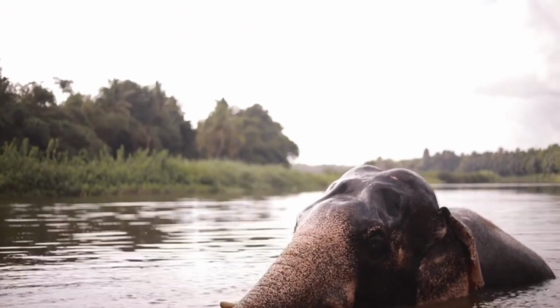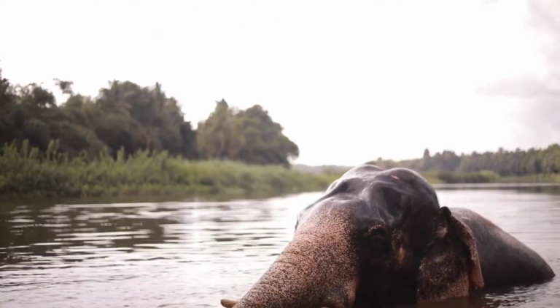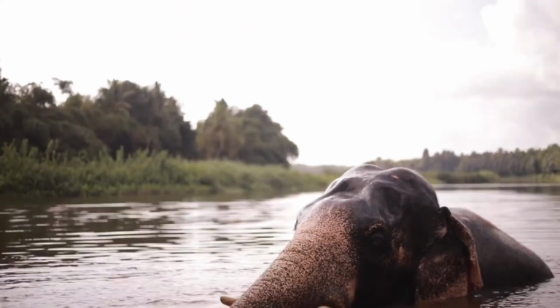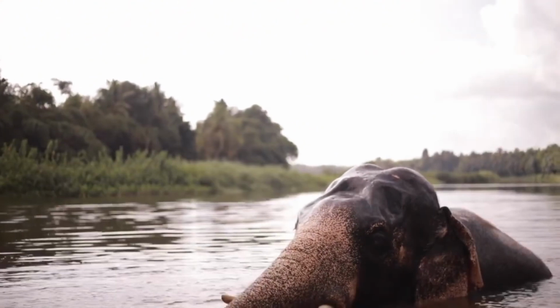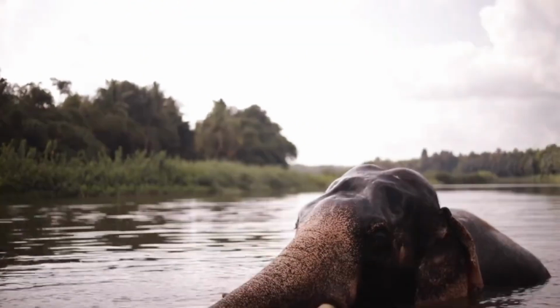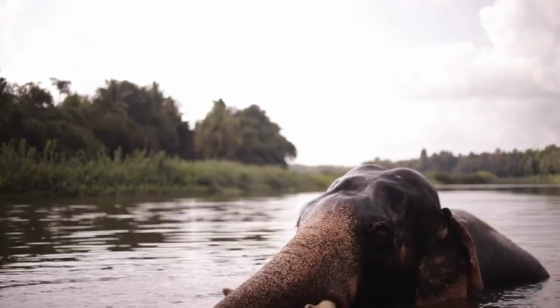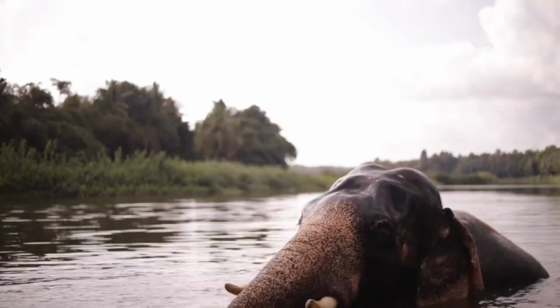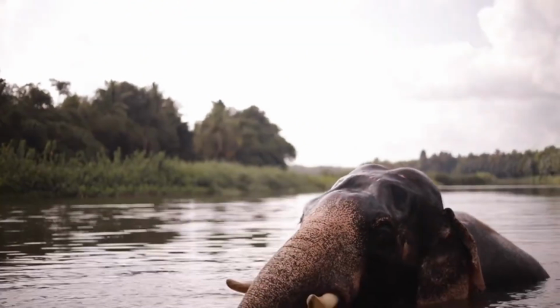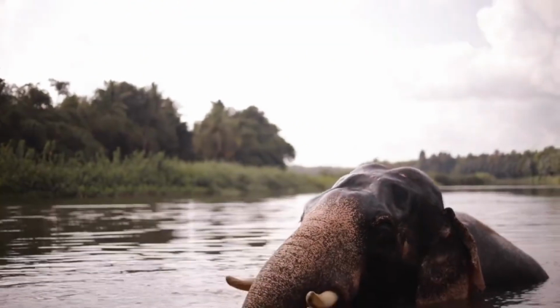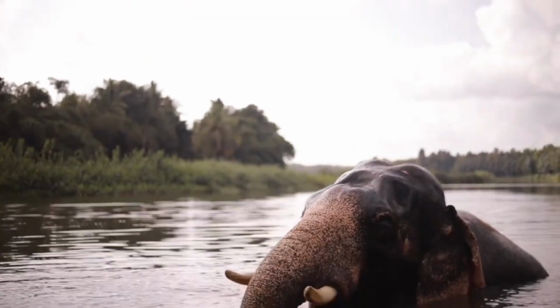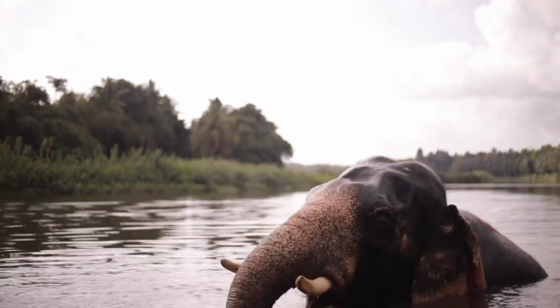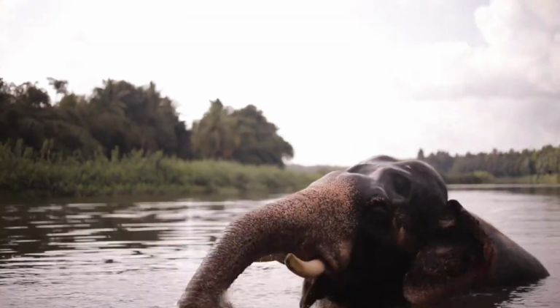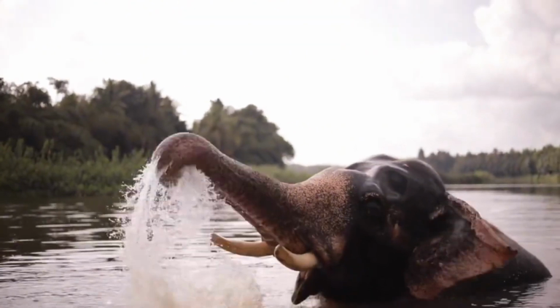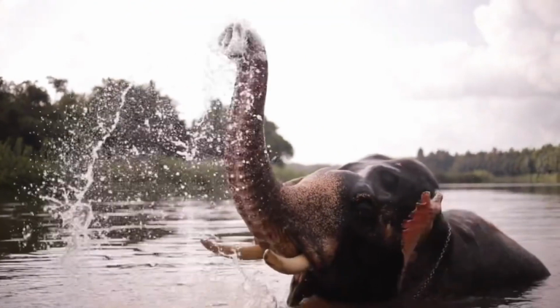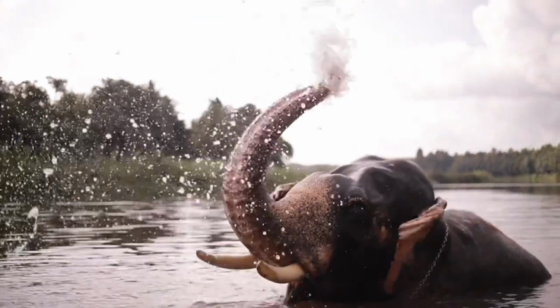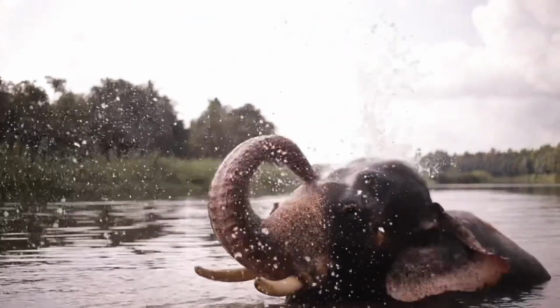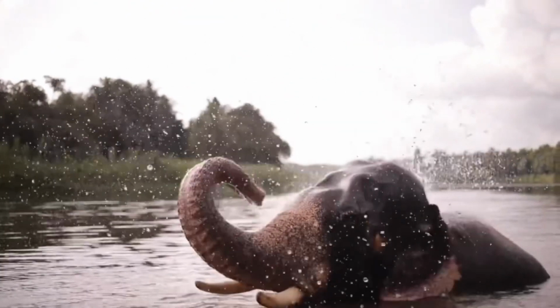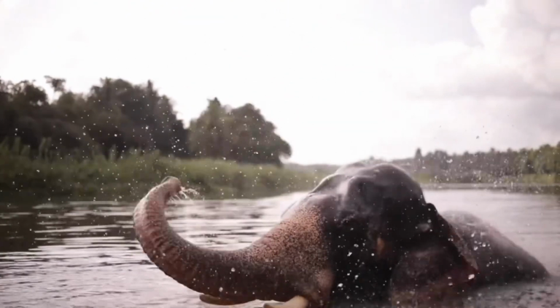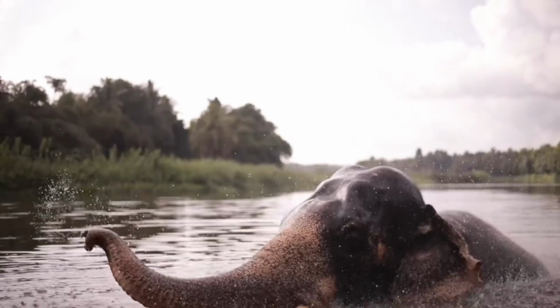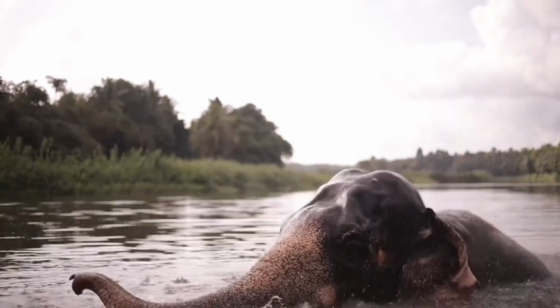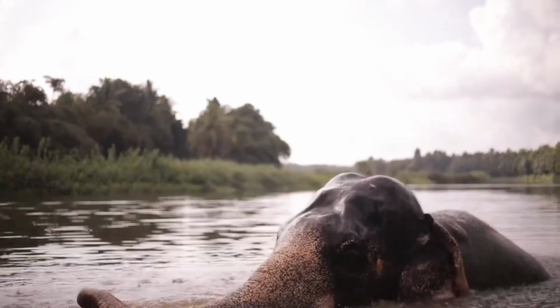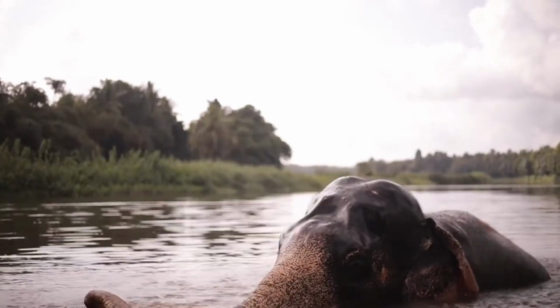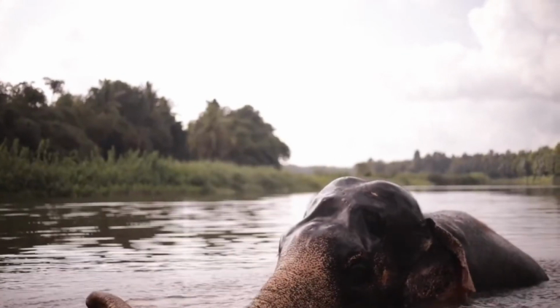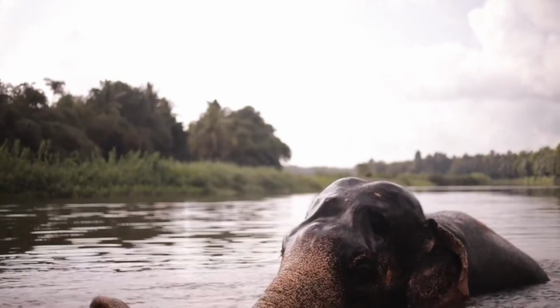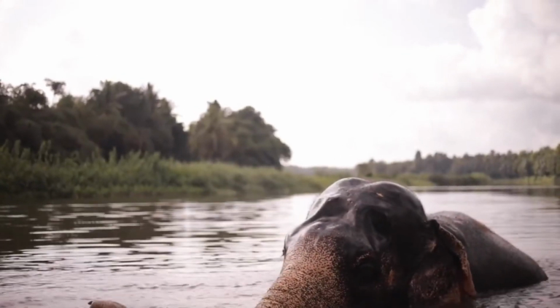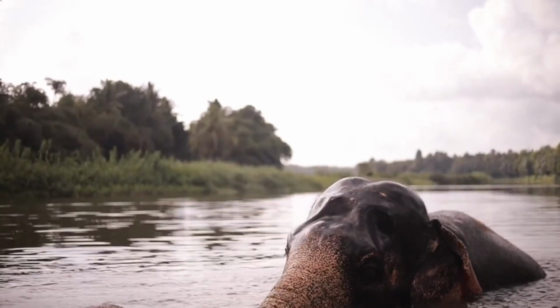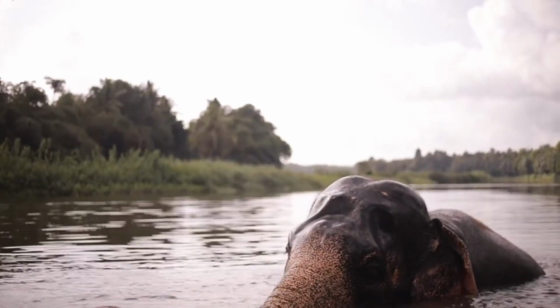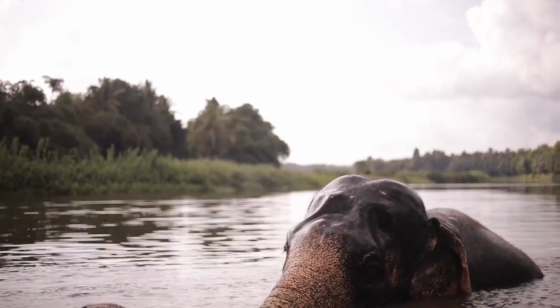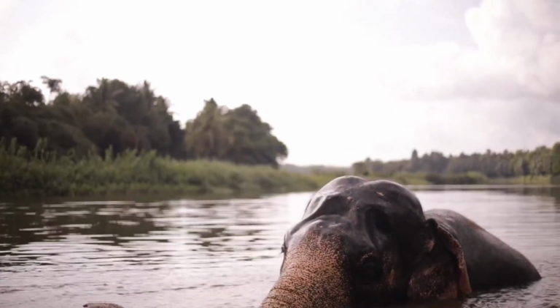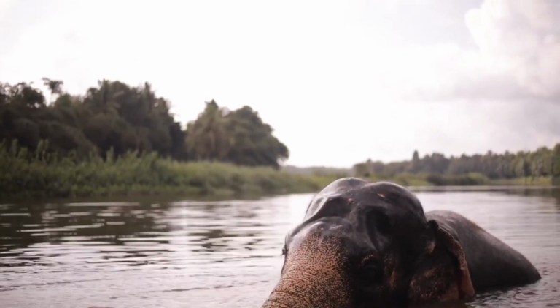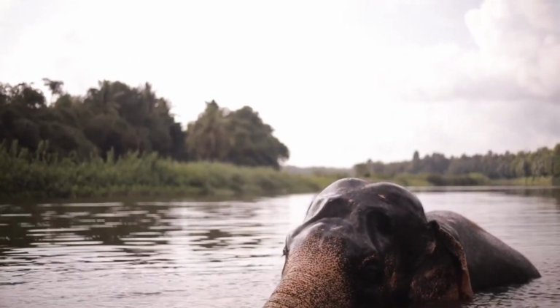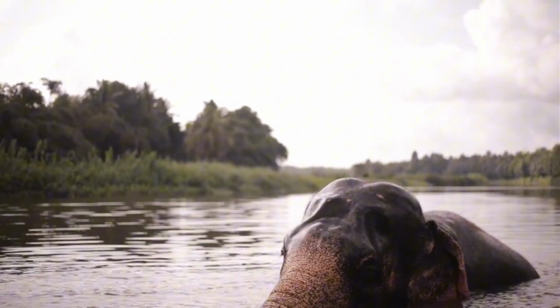Elephants' breathing speed of up to 150 meters per second is 30 times faster than a human sneeze.